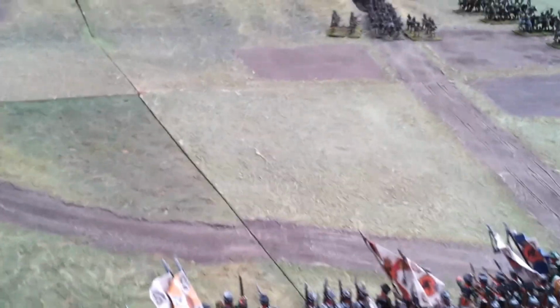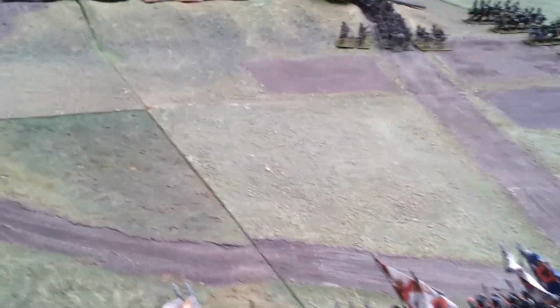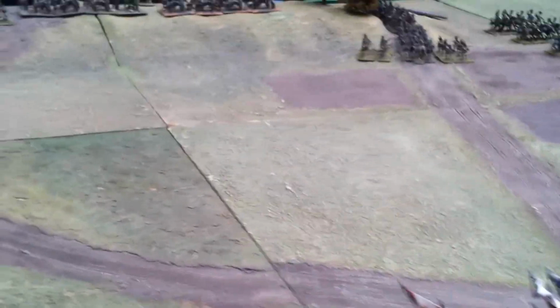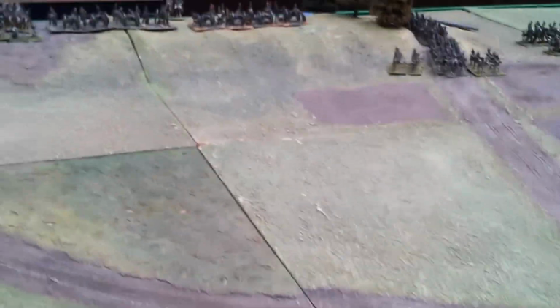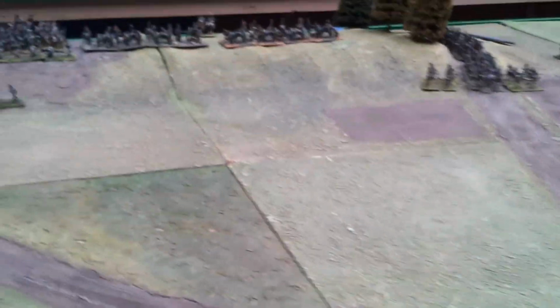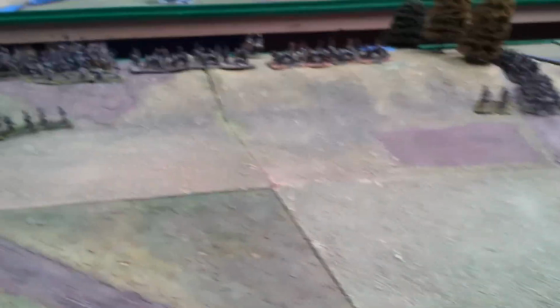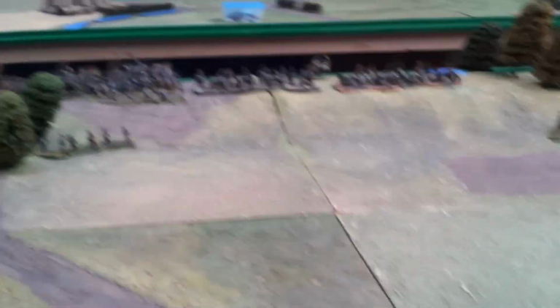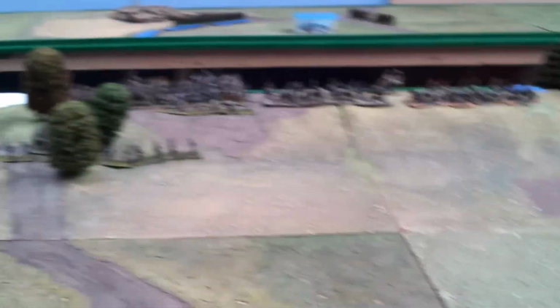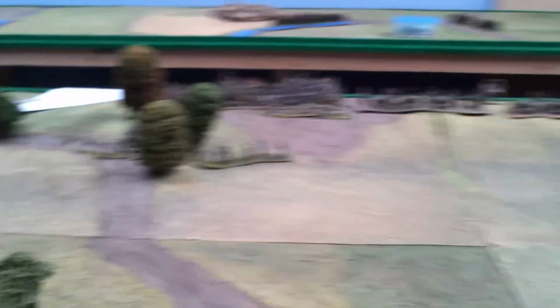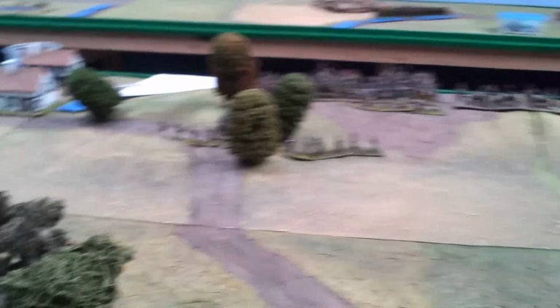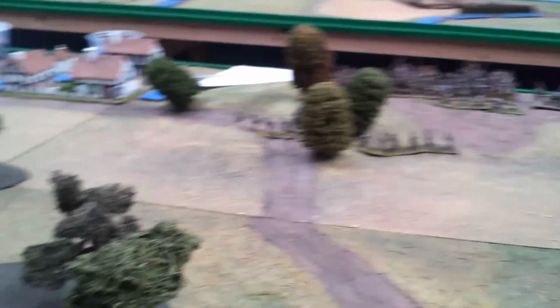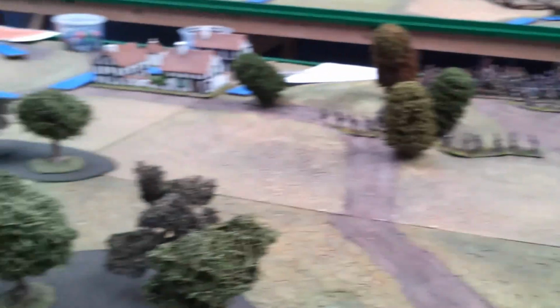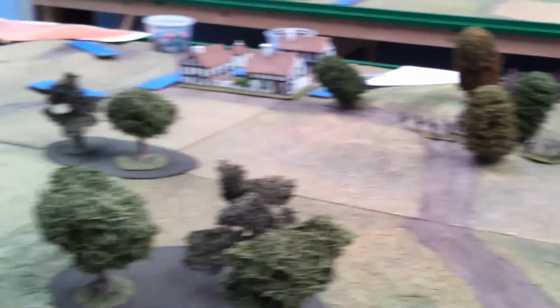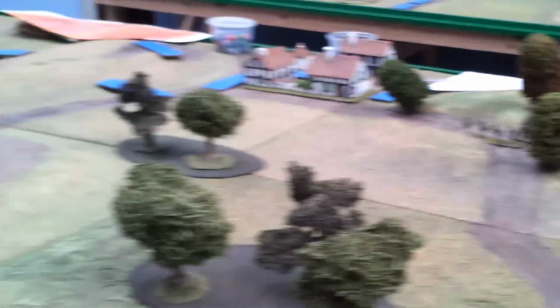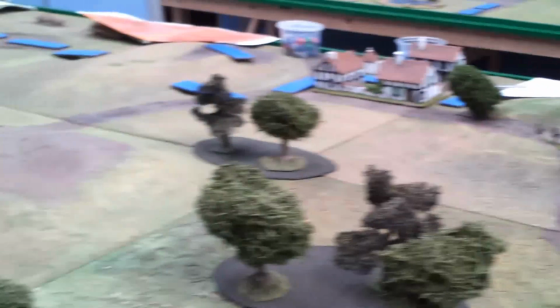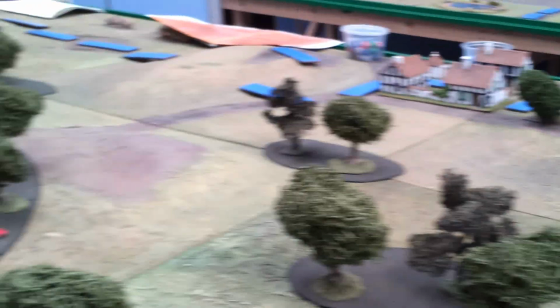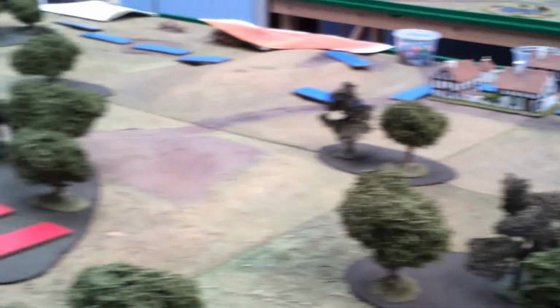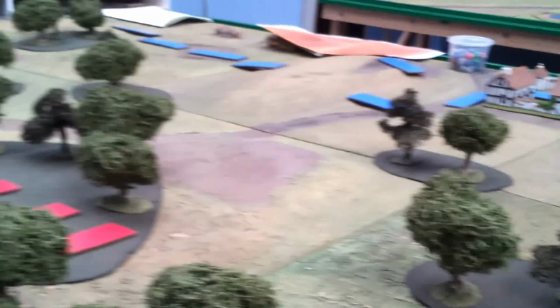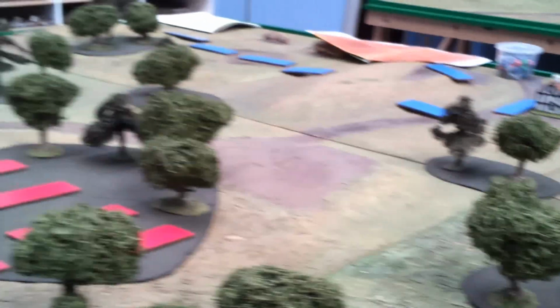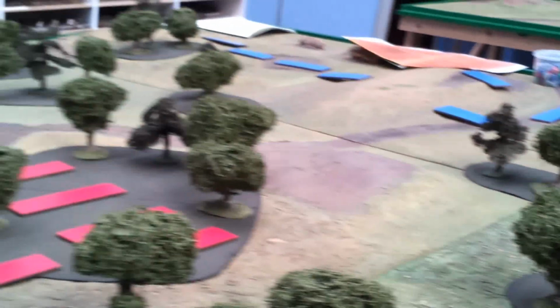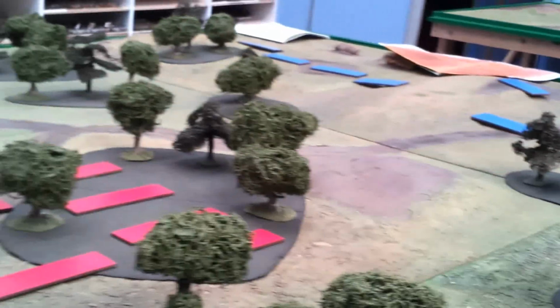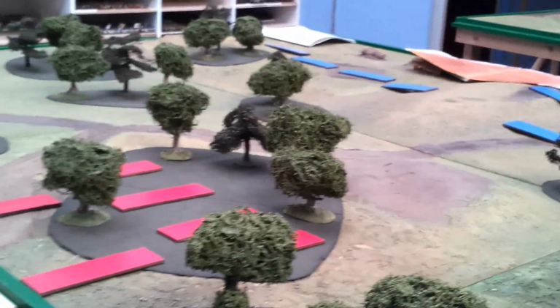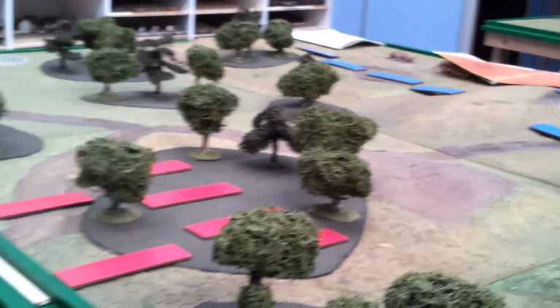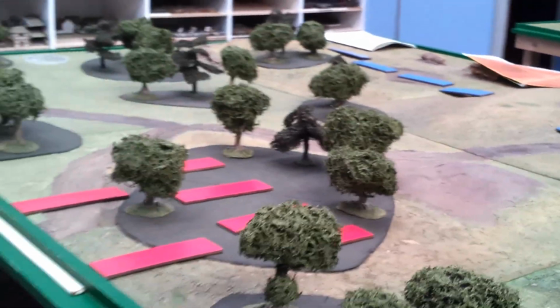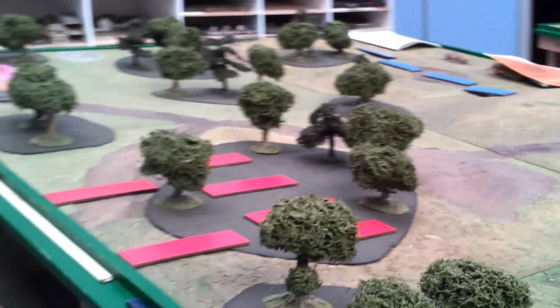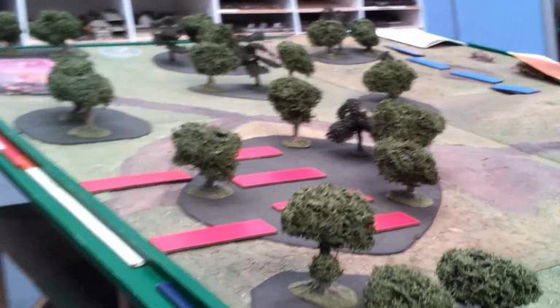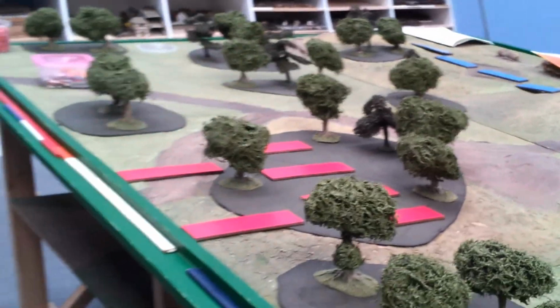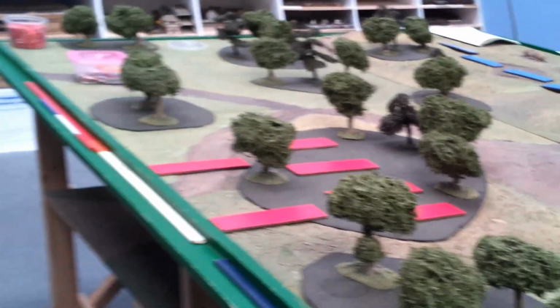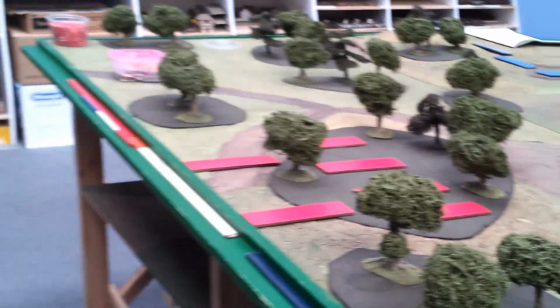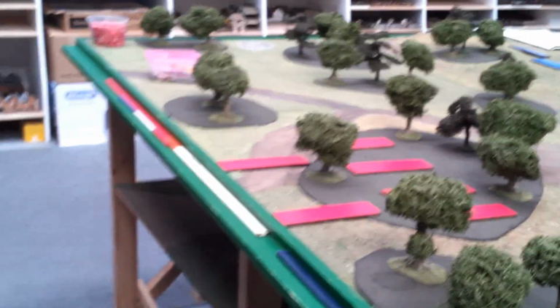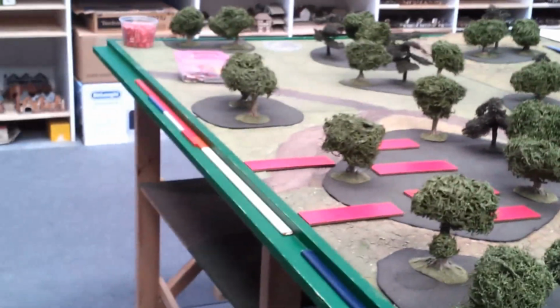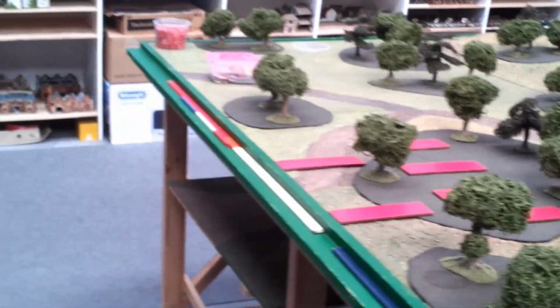So there we are — the Sortlak Woods, which are on the left flank of the Russian forces.